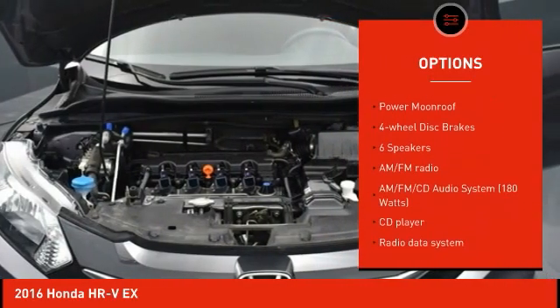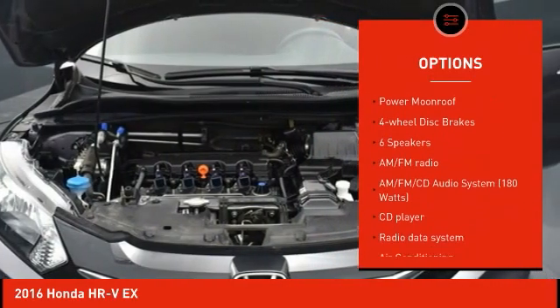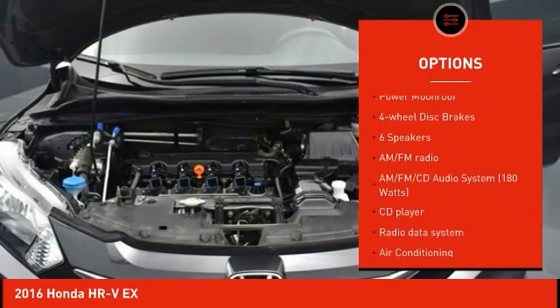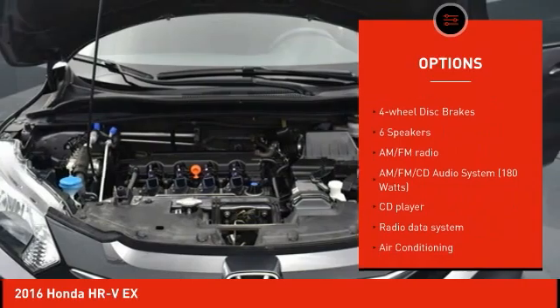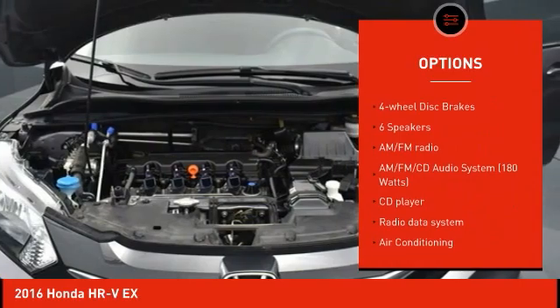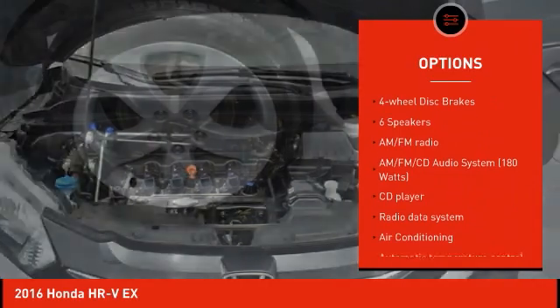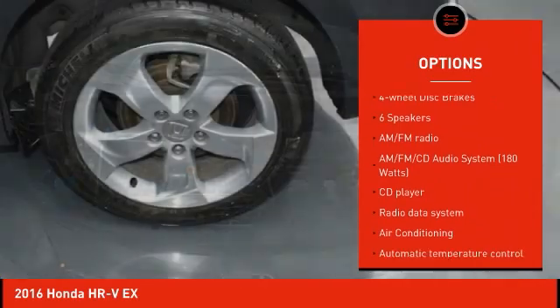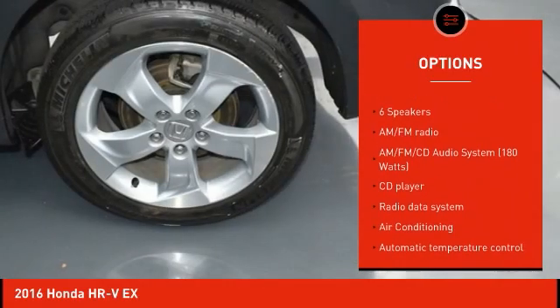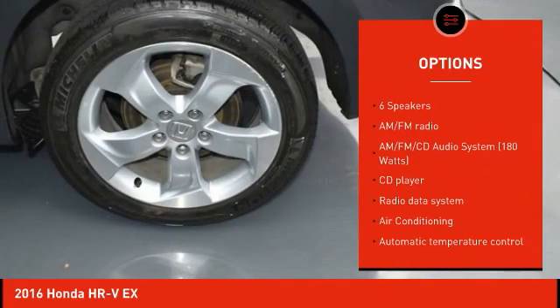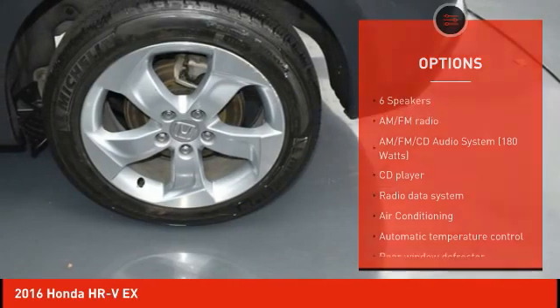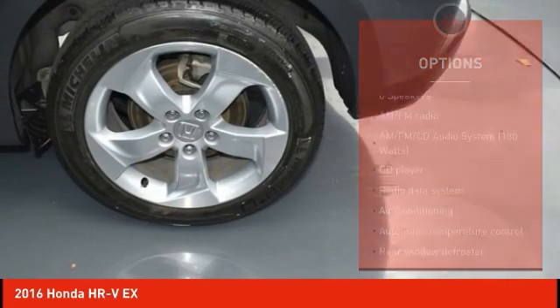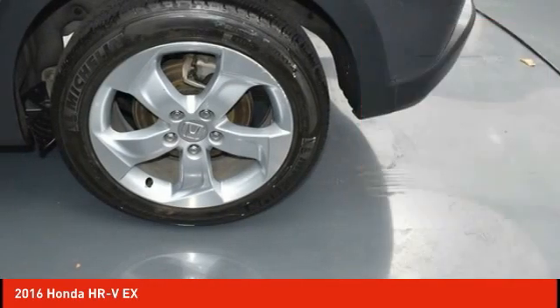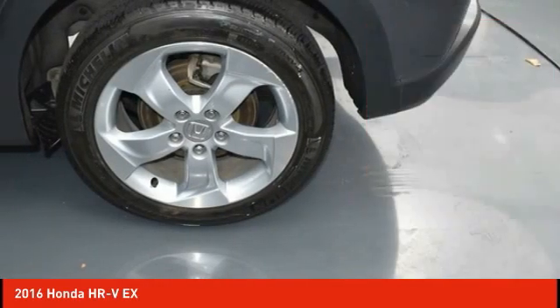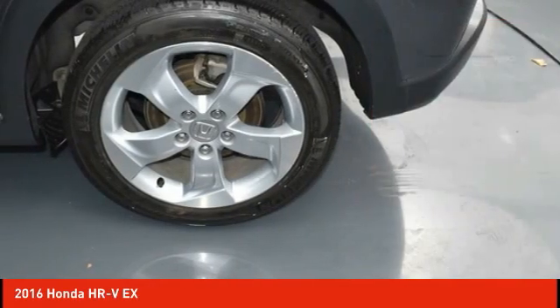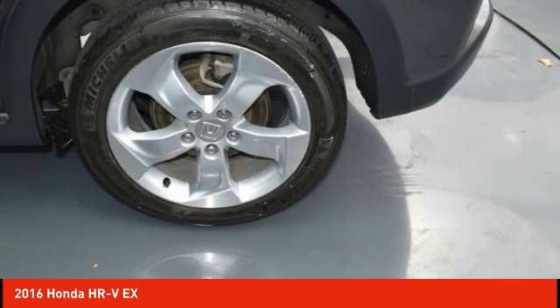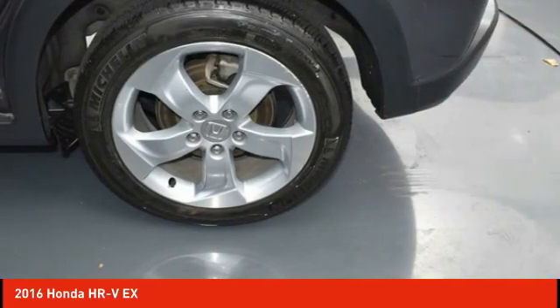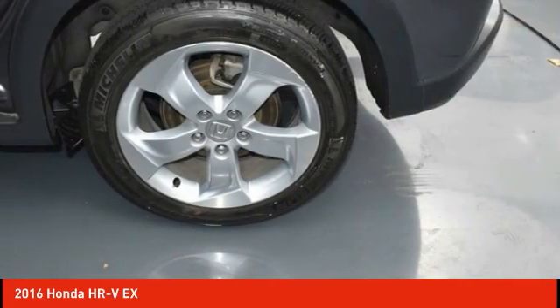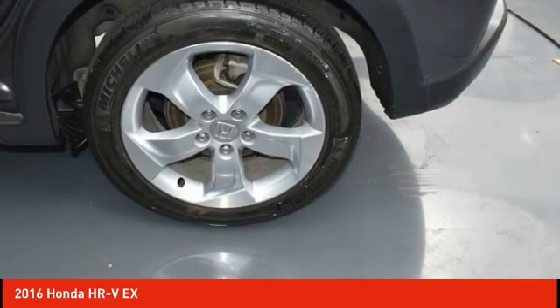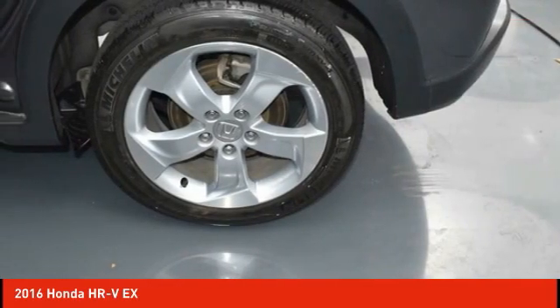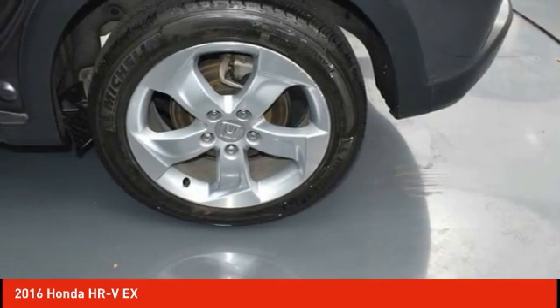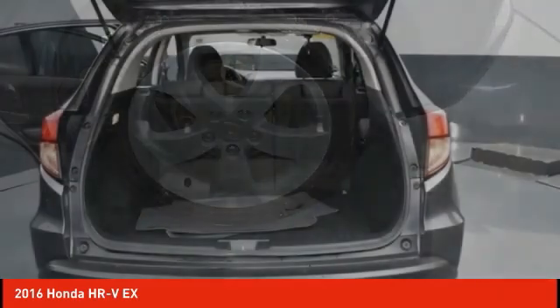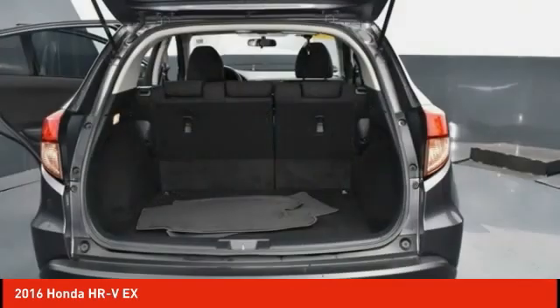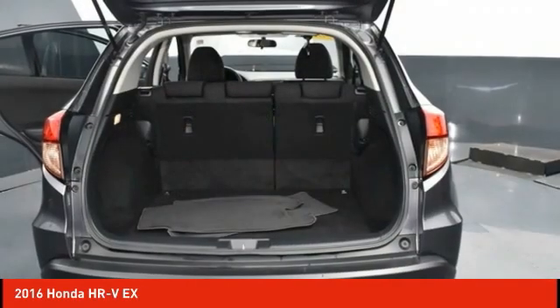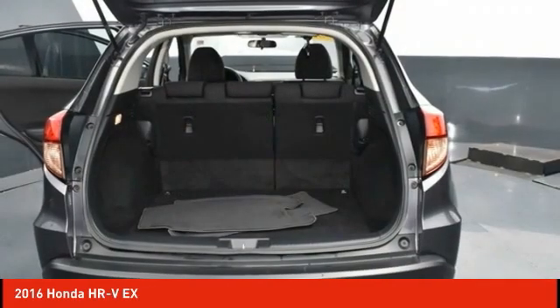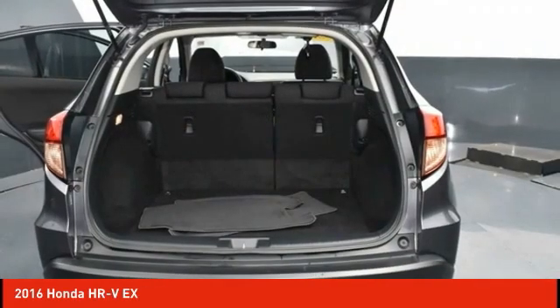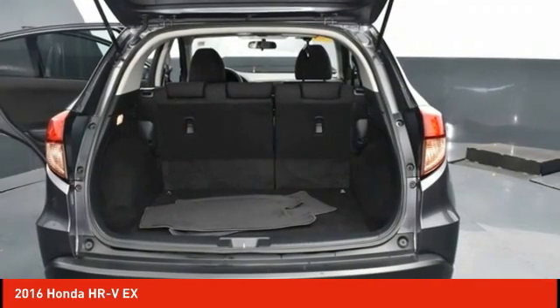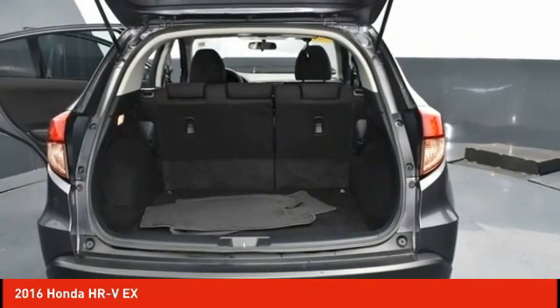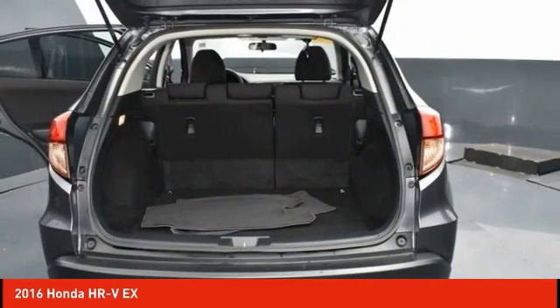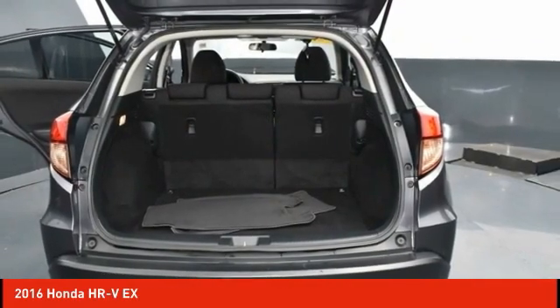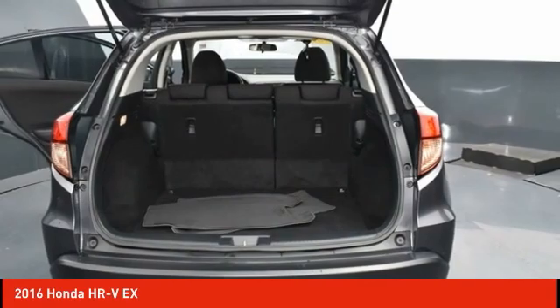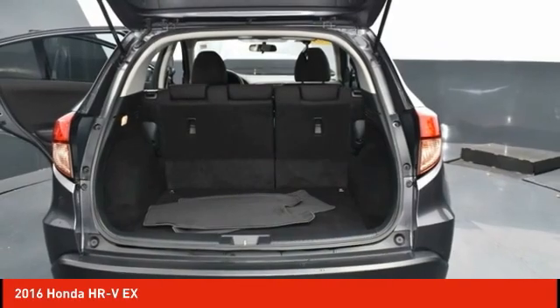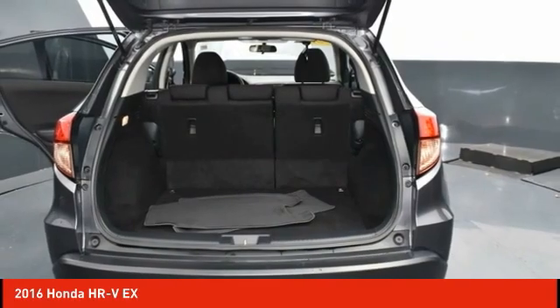Additional features include fog lights, front wheel independent suspension, speed control, power moonroof, and four-wheel disc brakes.